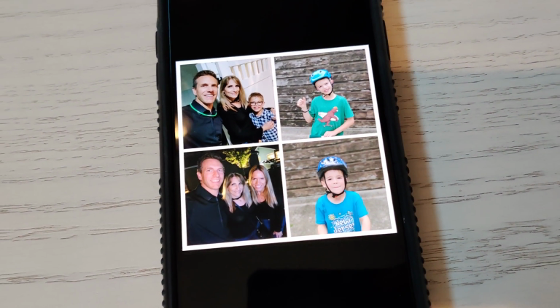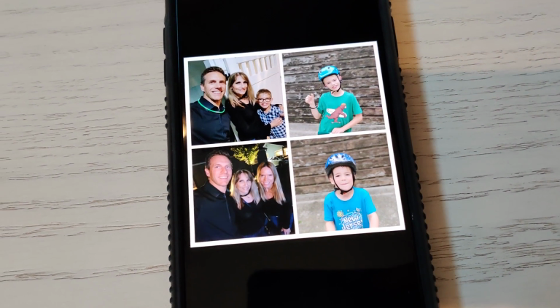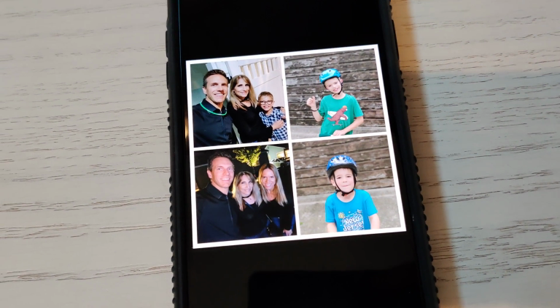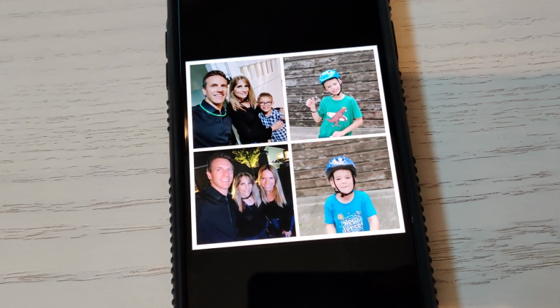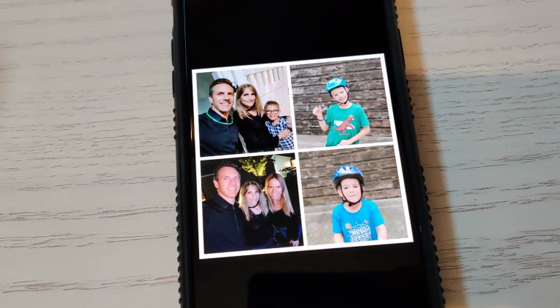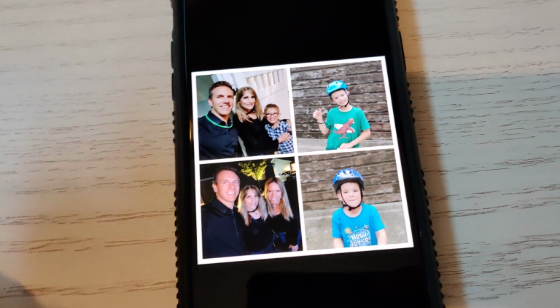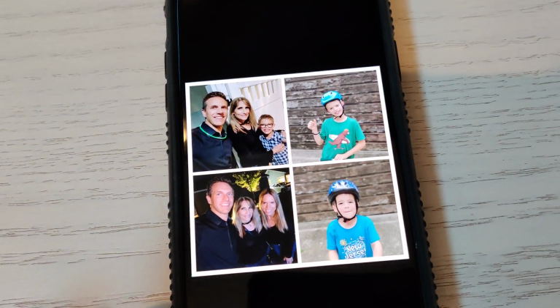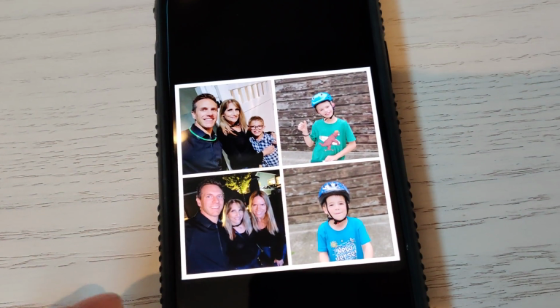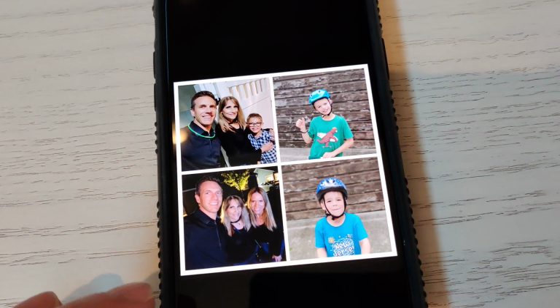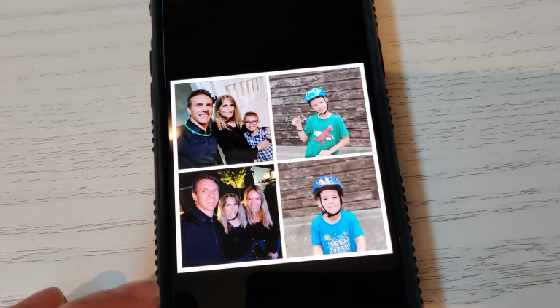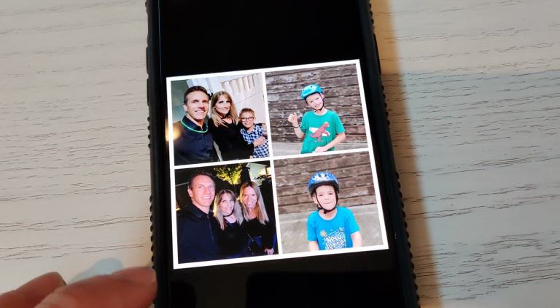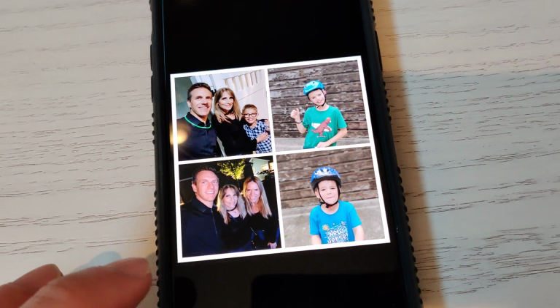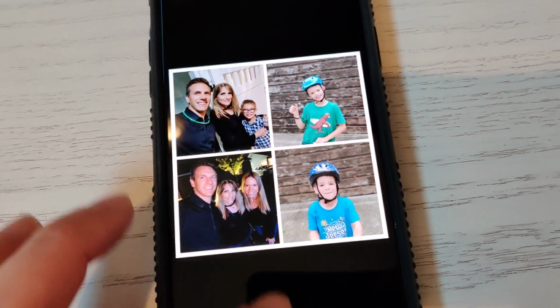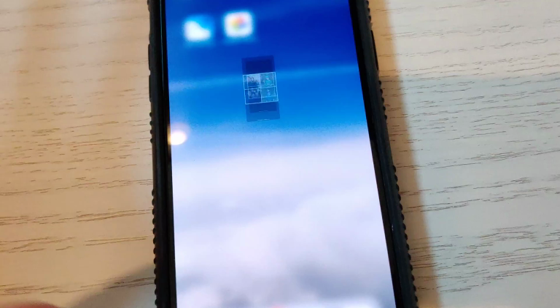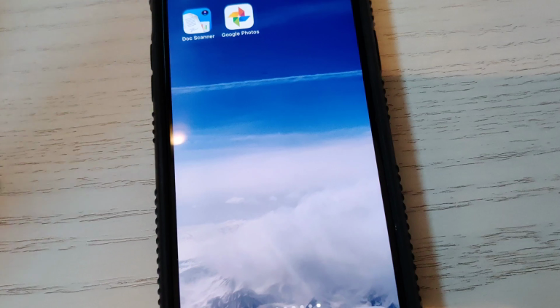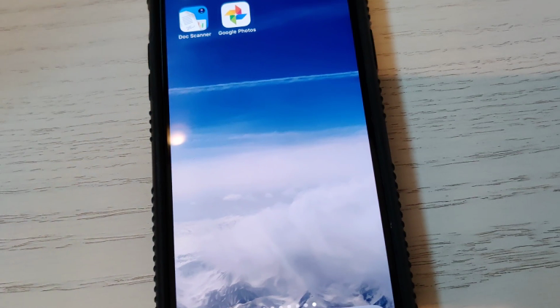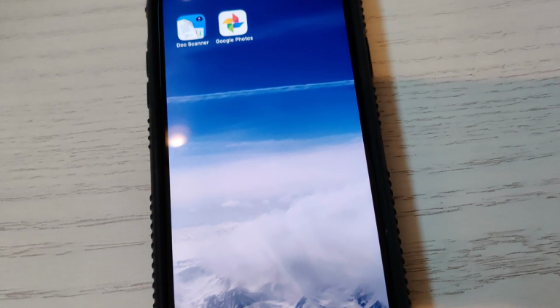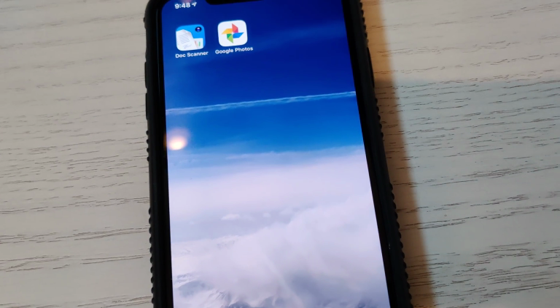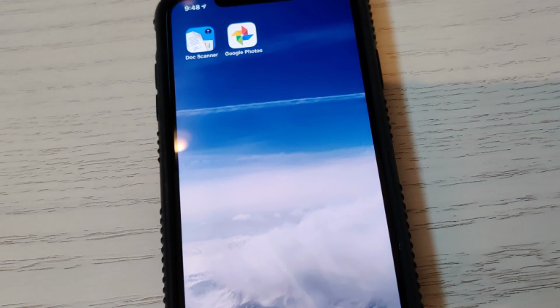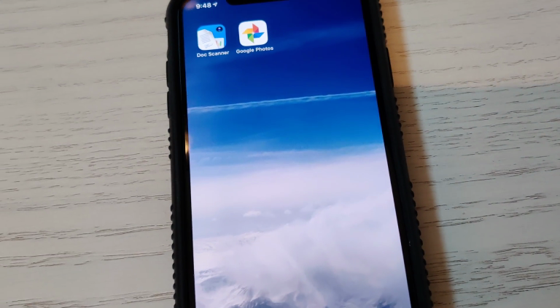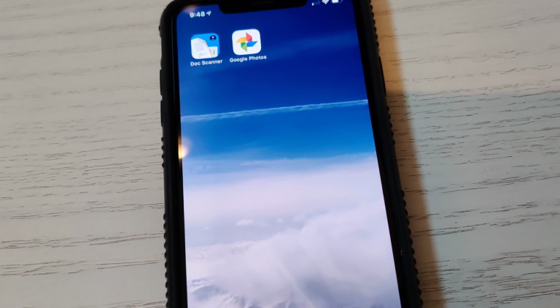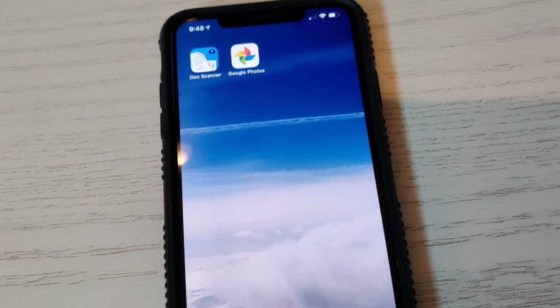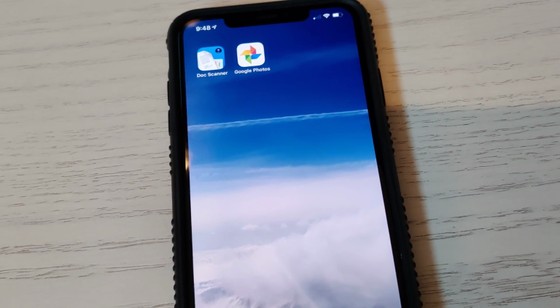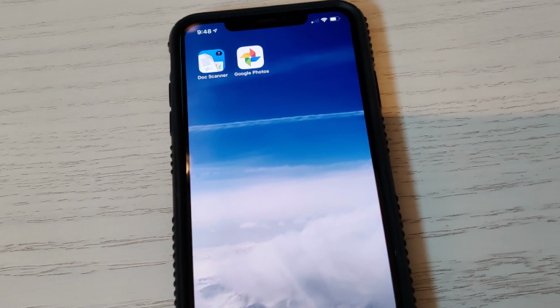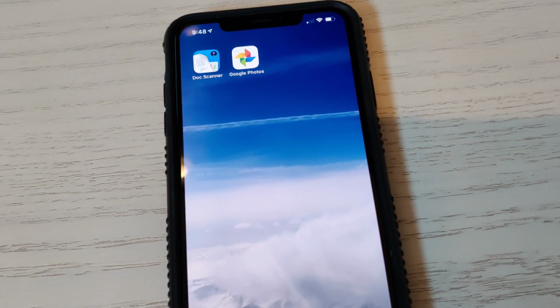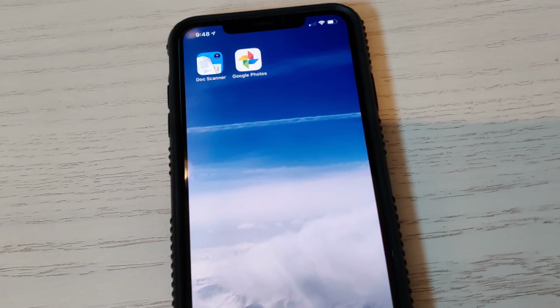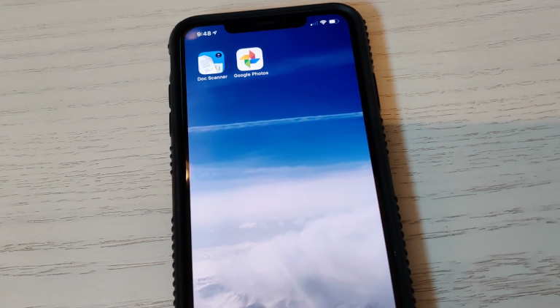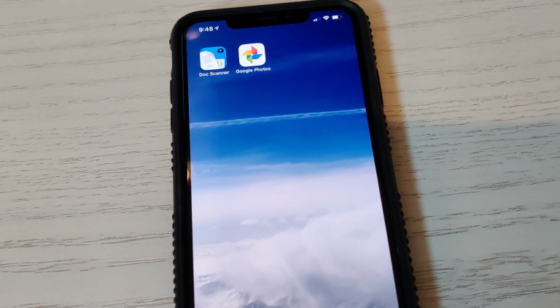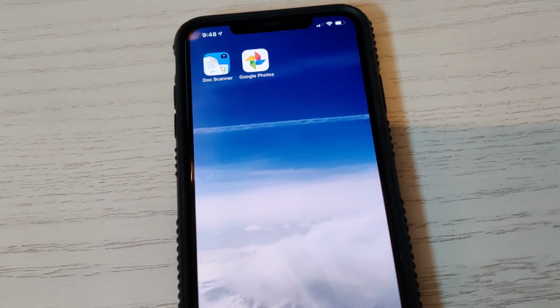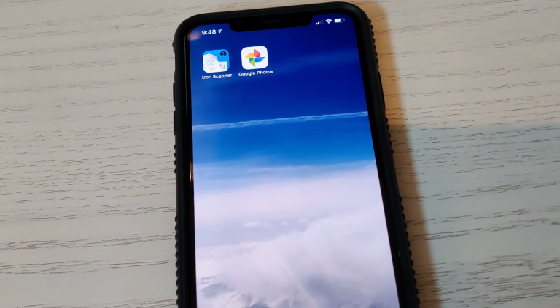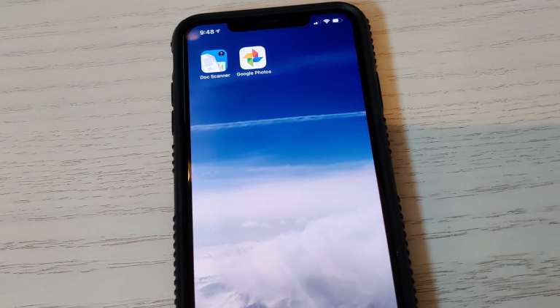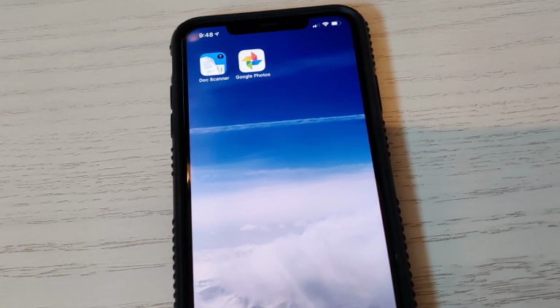Alright, hope you enjoyed learning how to make collages for Mother's Day. Thanks for watching — I'm Rich DeMuro, RichOnTech.tv. See you next time, bye bye.